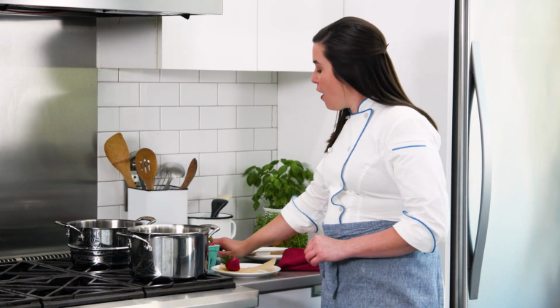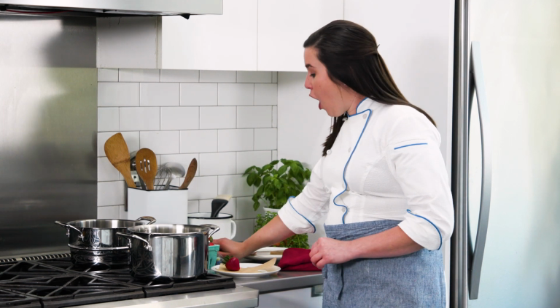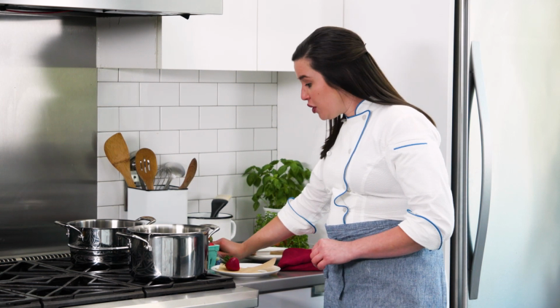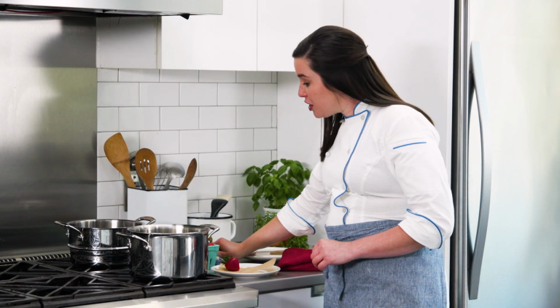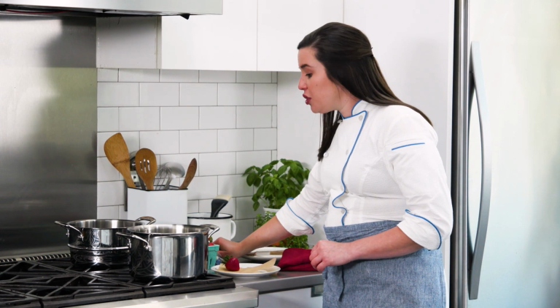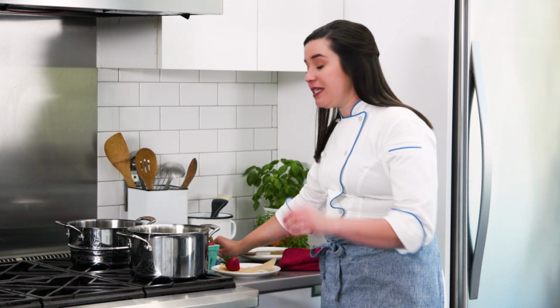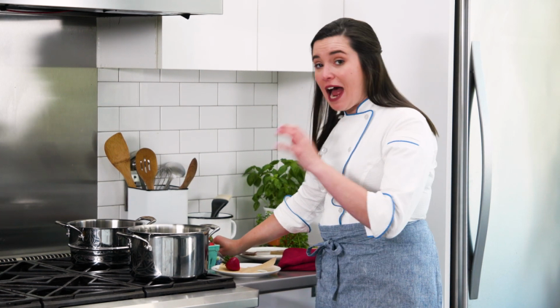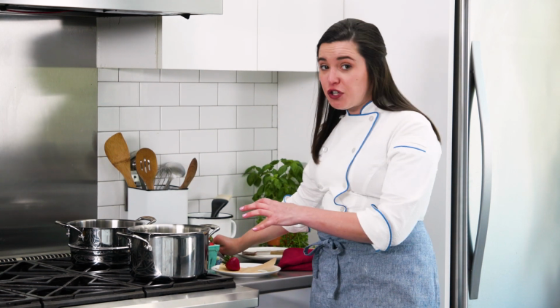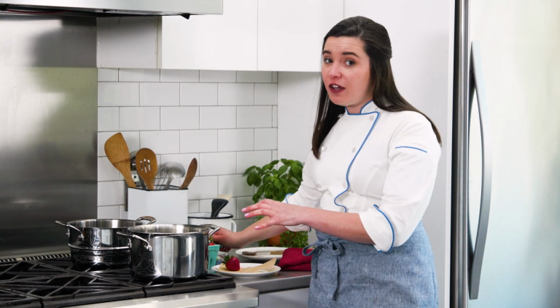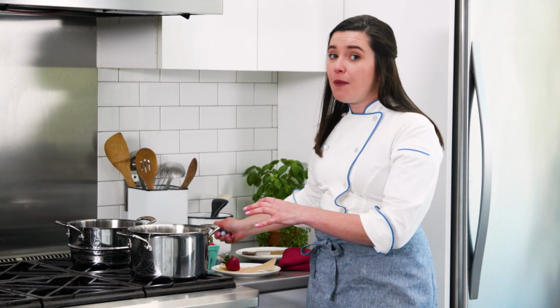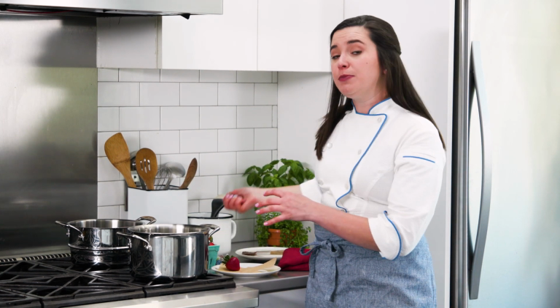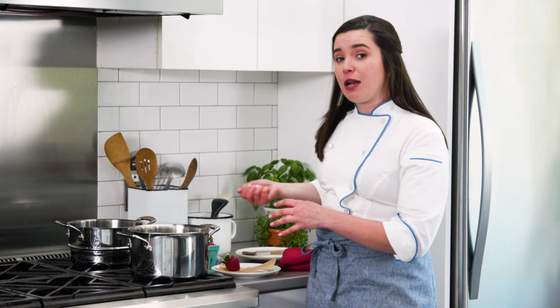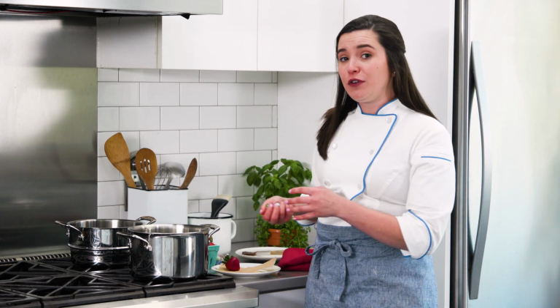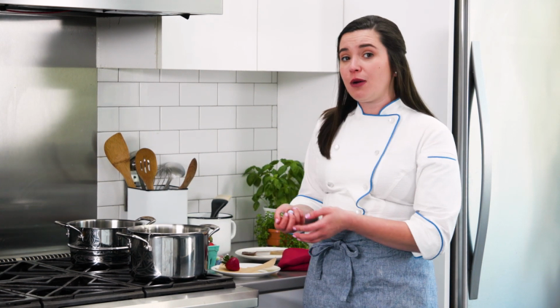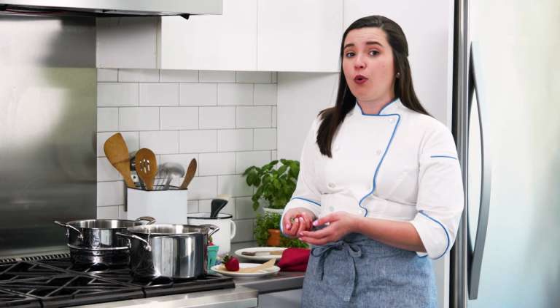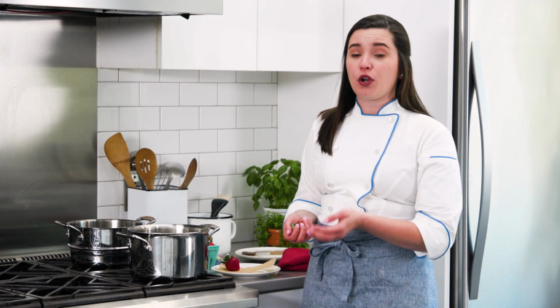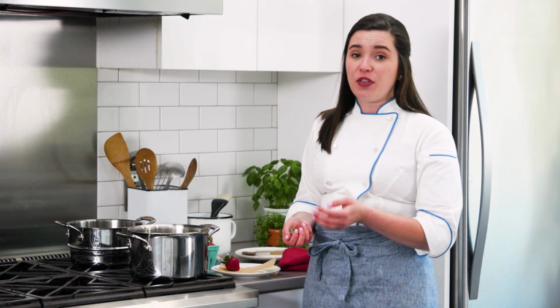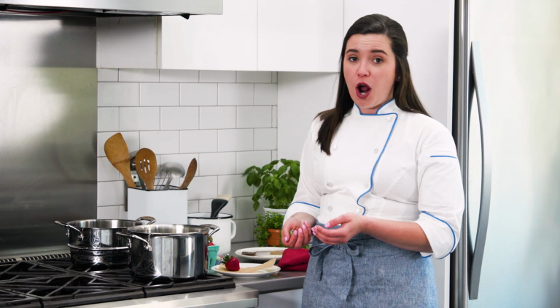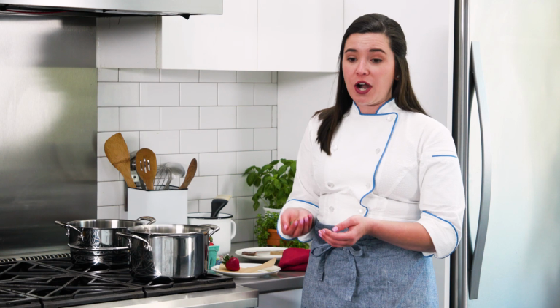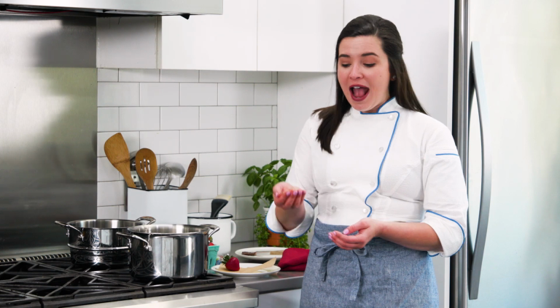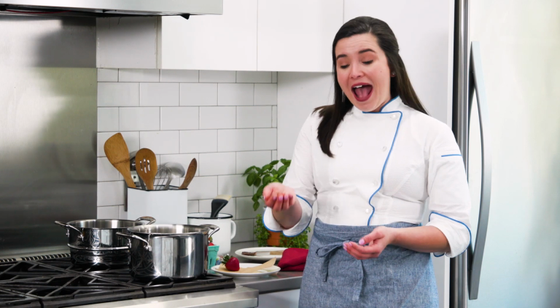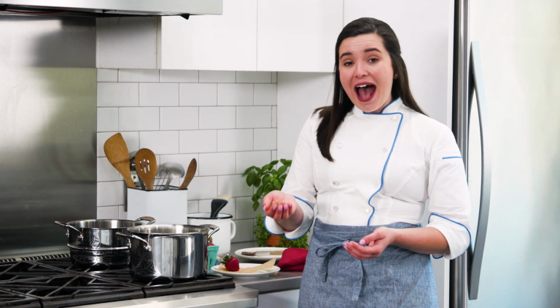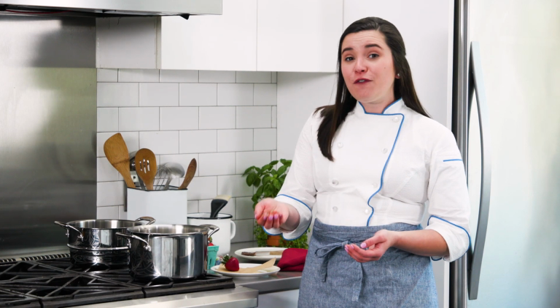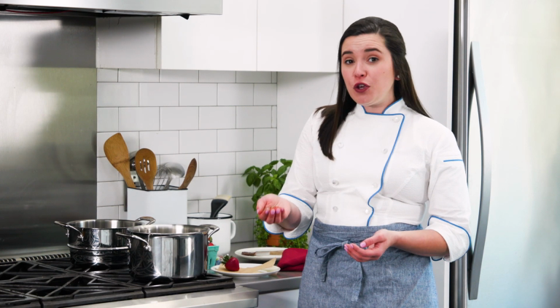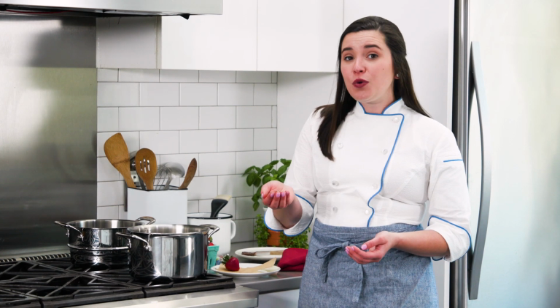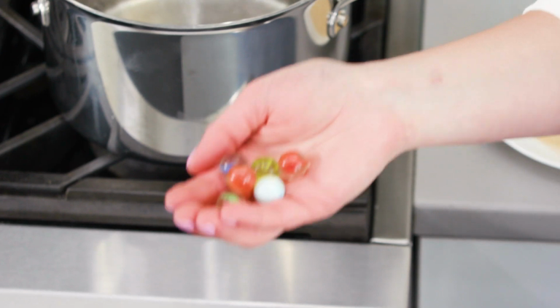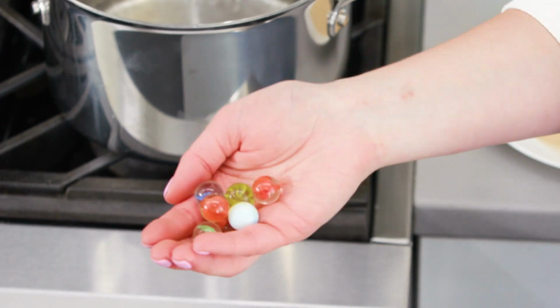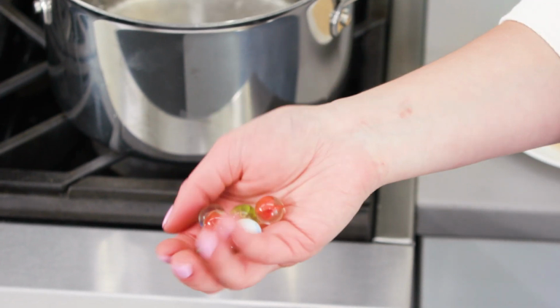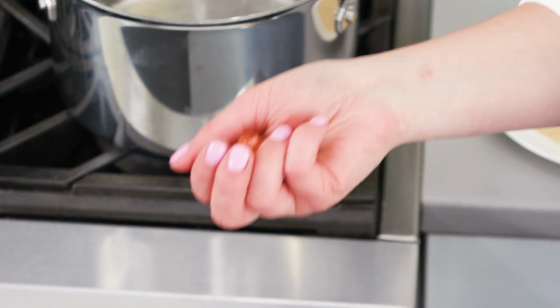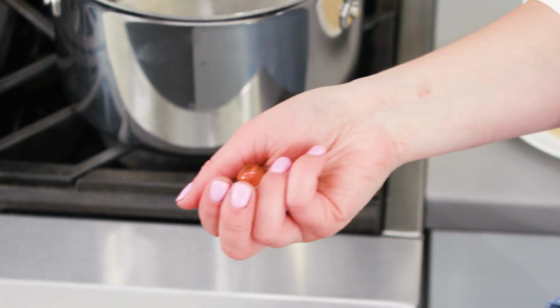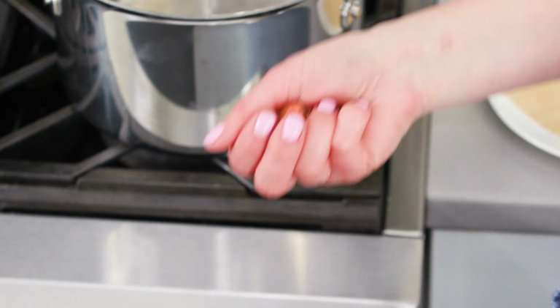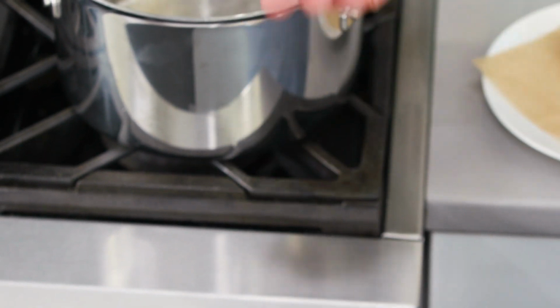All you need to do is, after you fill up the bottom of your double boiler with water, add a few glass marbles to the water.